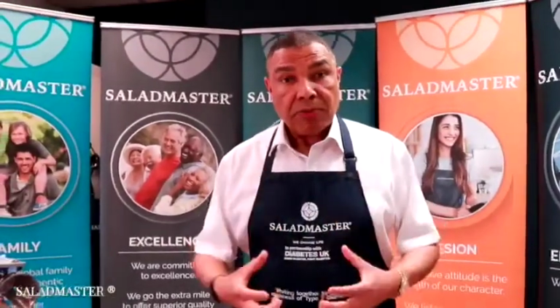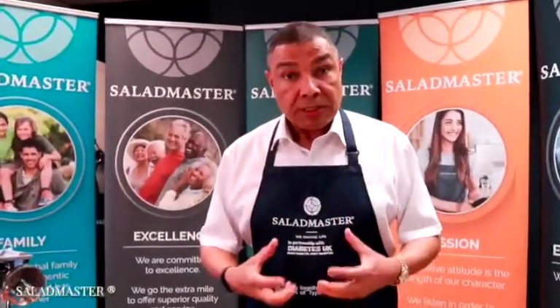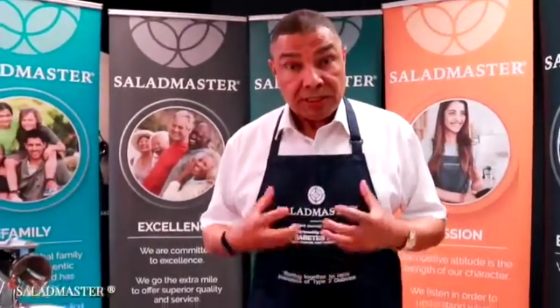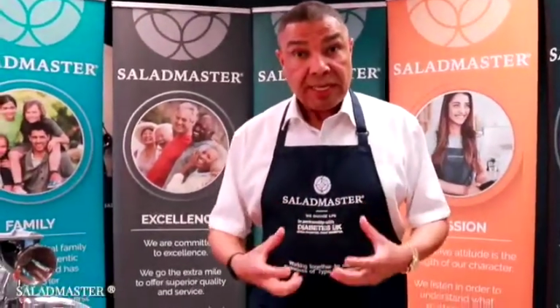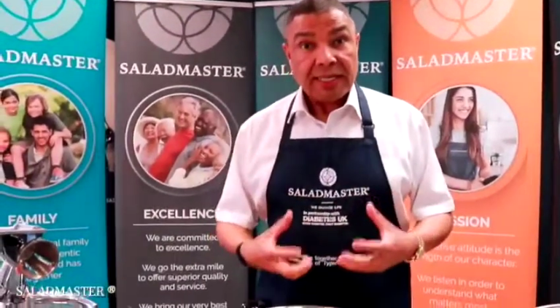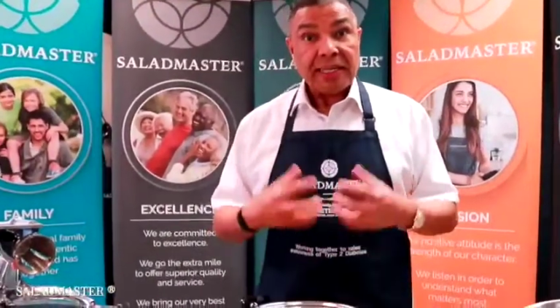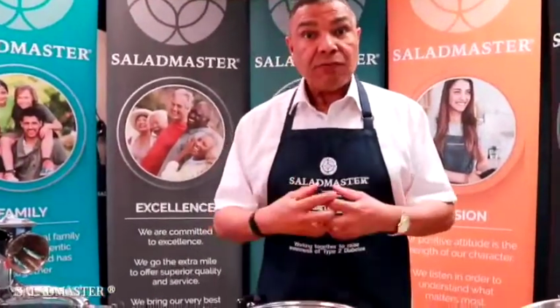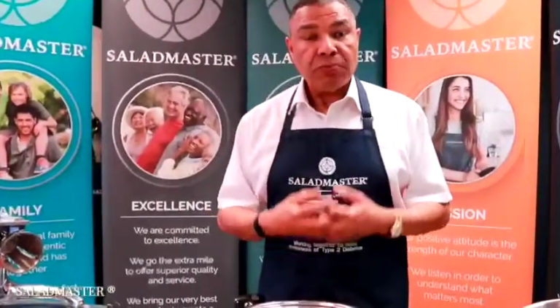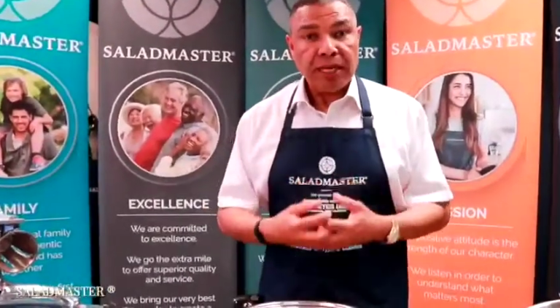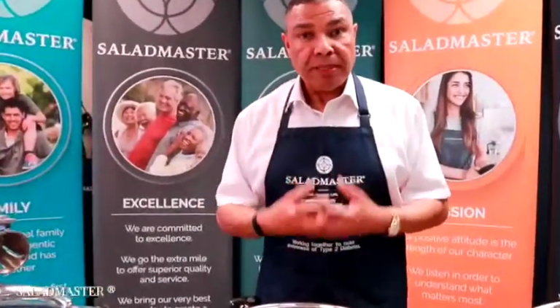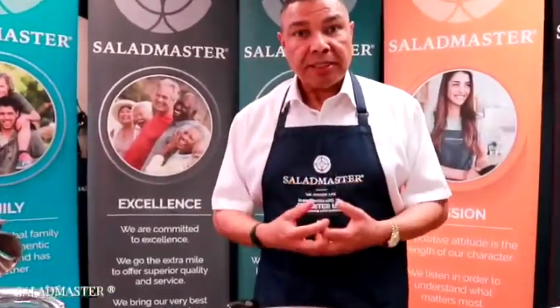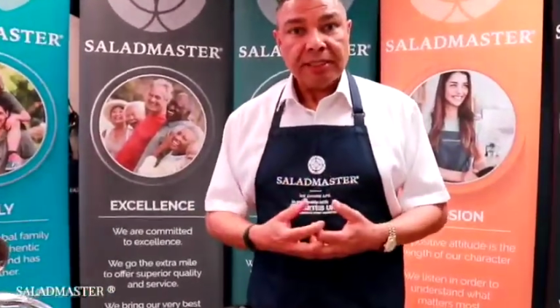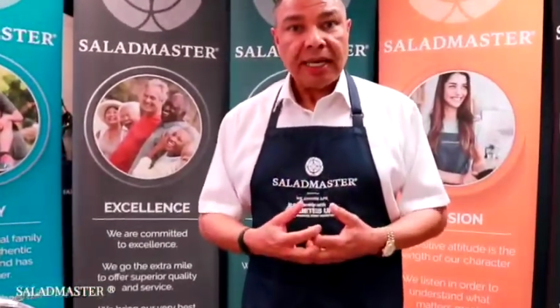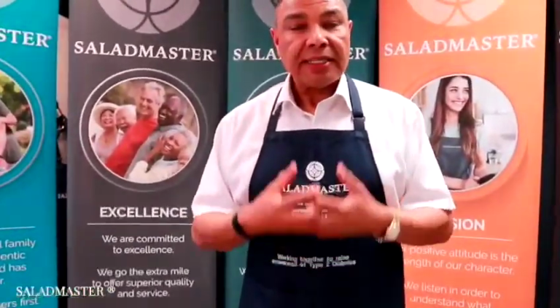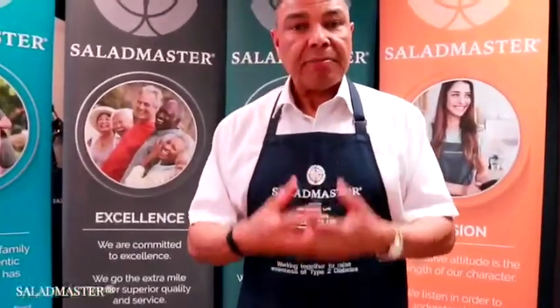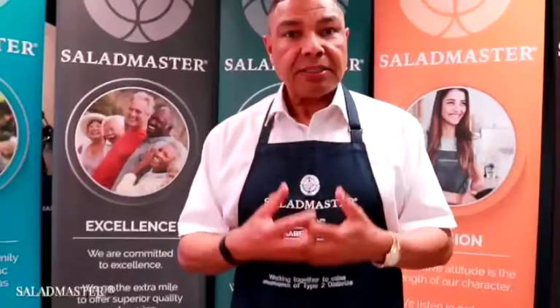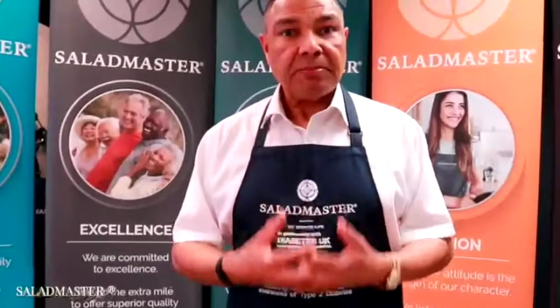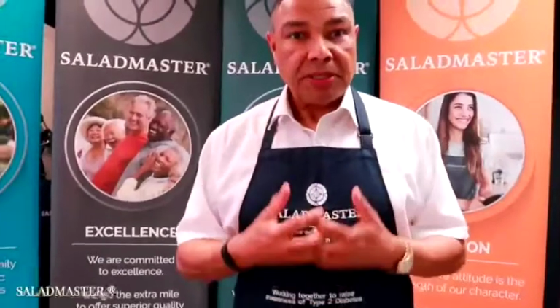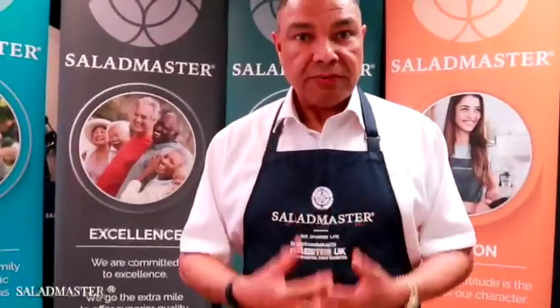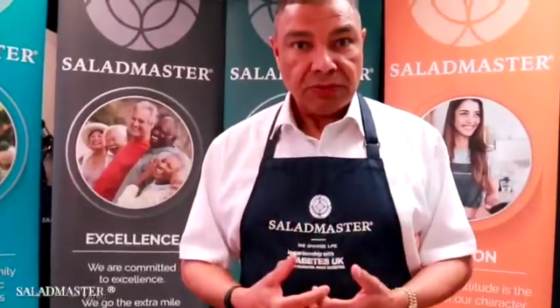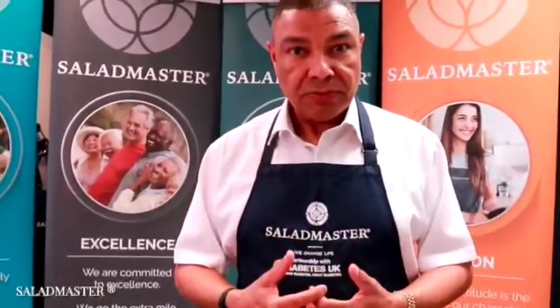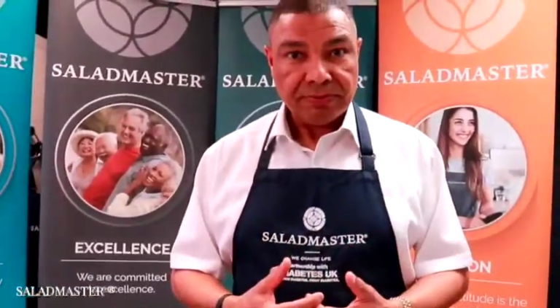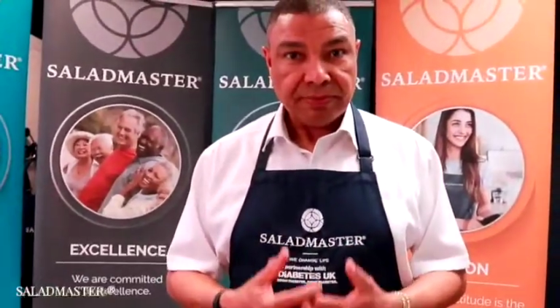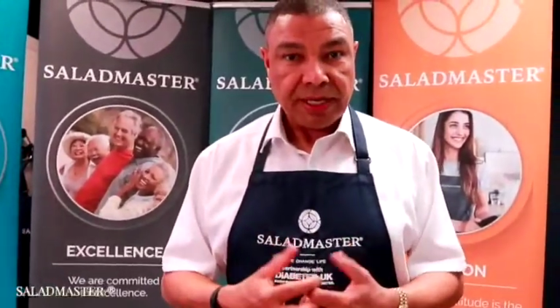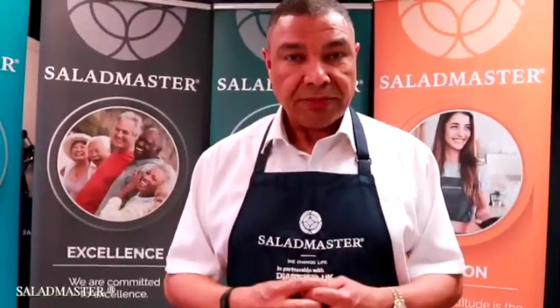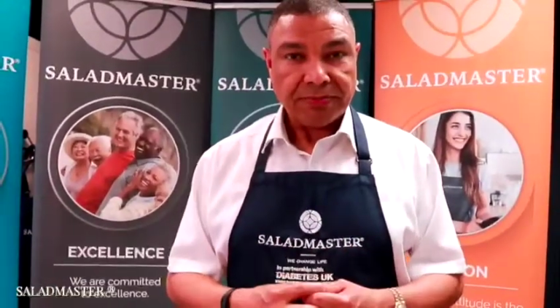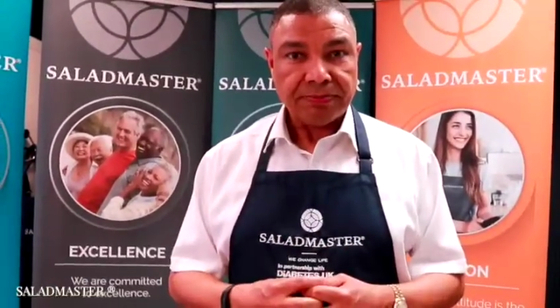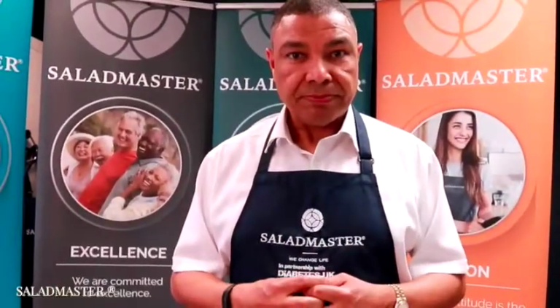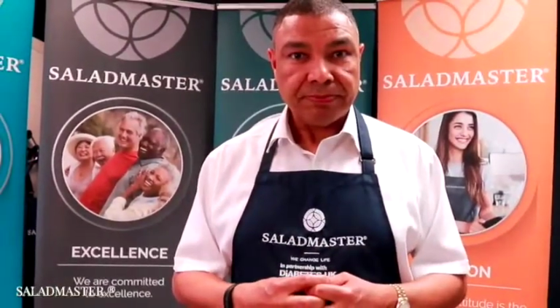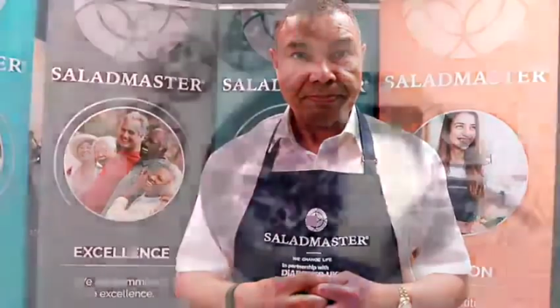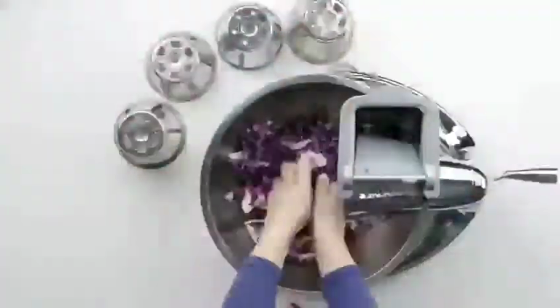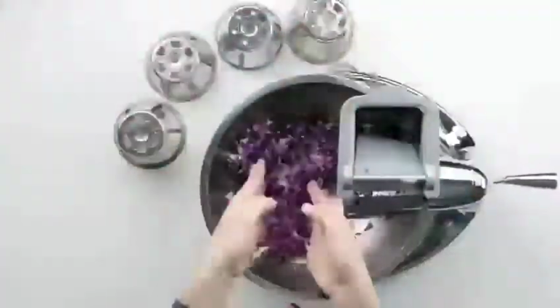There you have it — the science of Saladmaster. I hope you take it on board and understand it. Speak to whoever sent this video to you and really get to embrace it because, as Hippocrates said, 'Let thy food be thy medicine and let thy medicine be thy food.' Thank you.